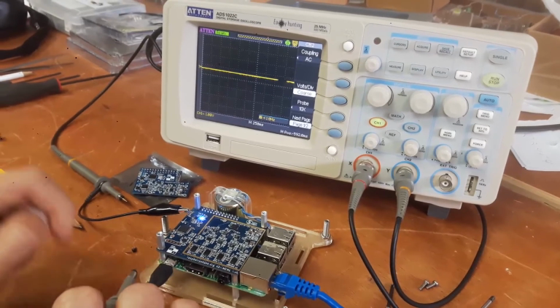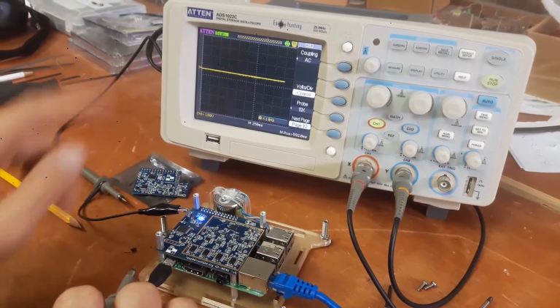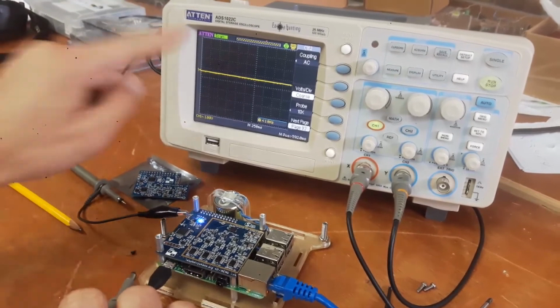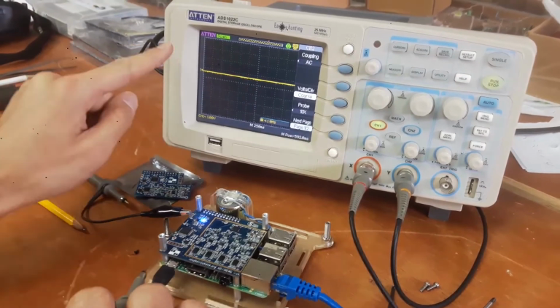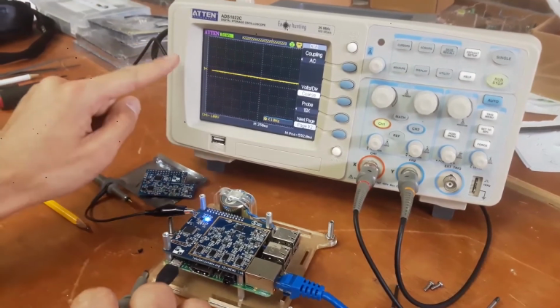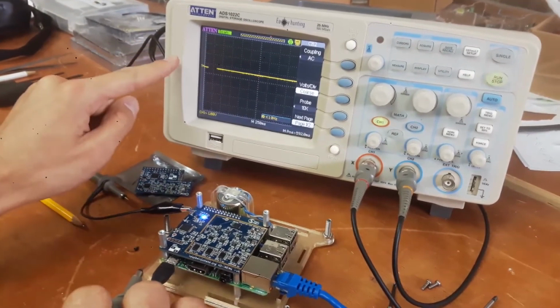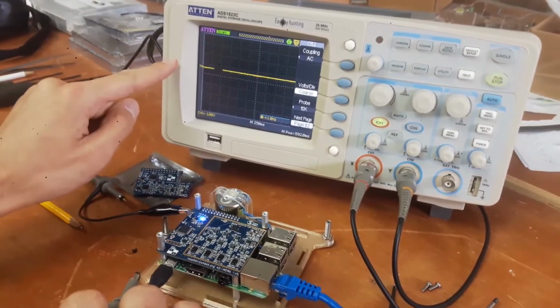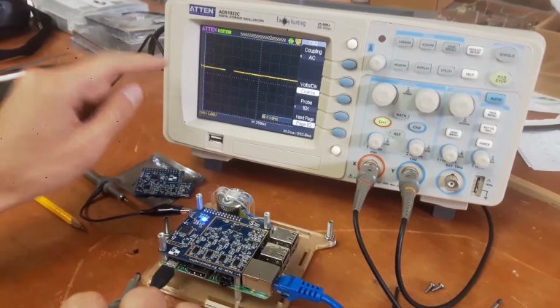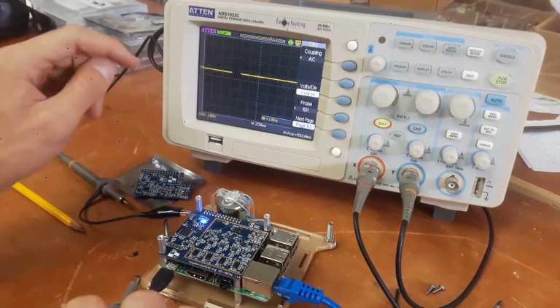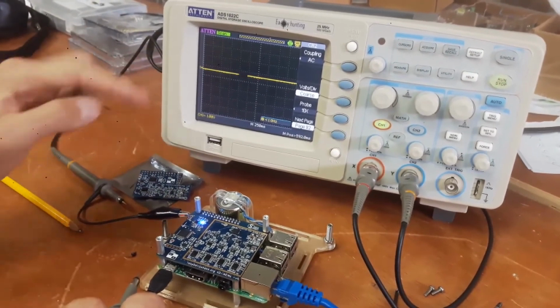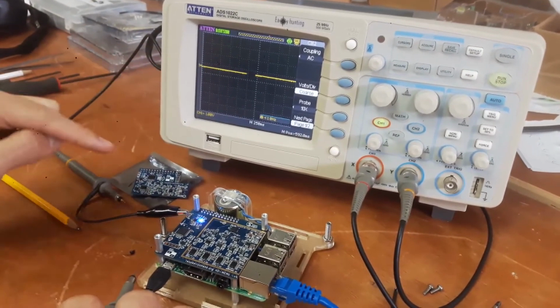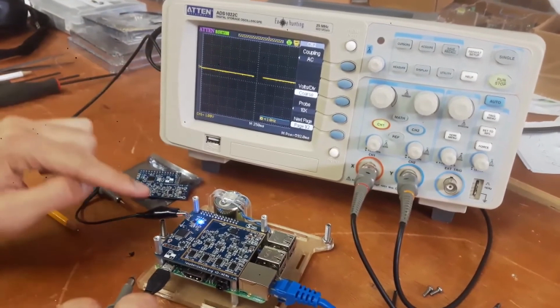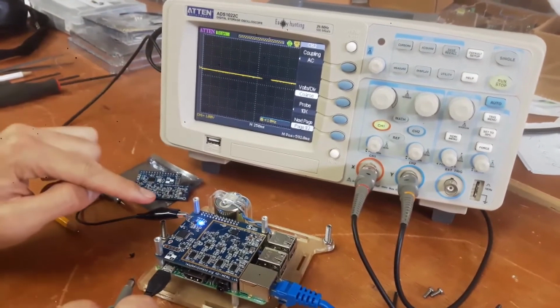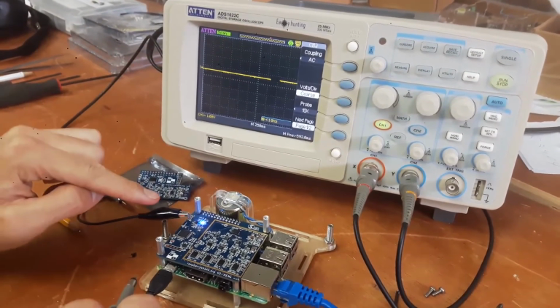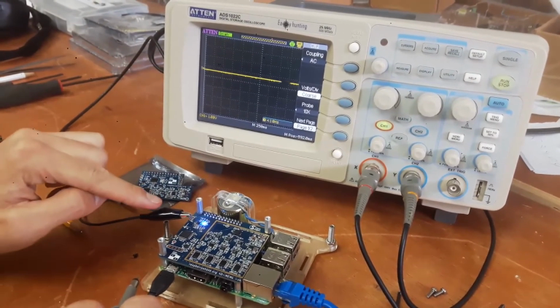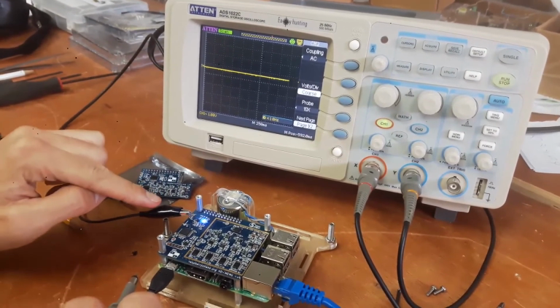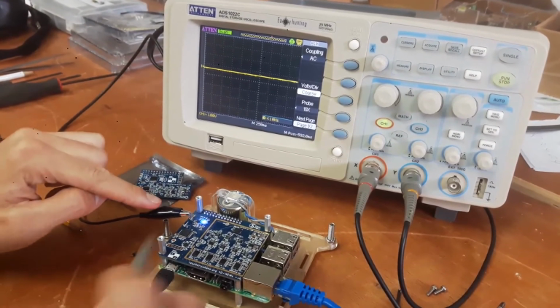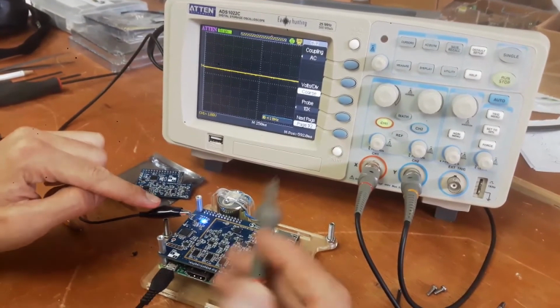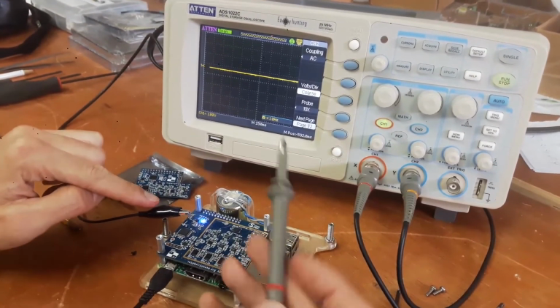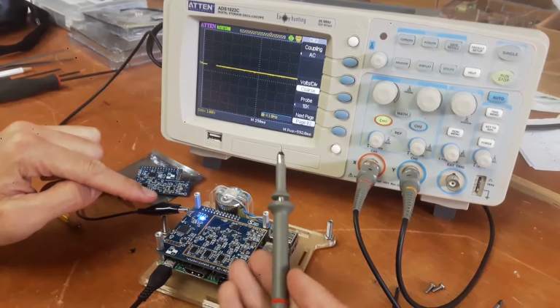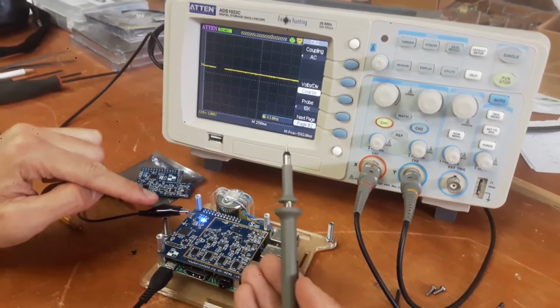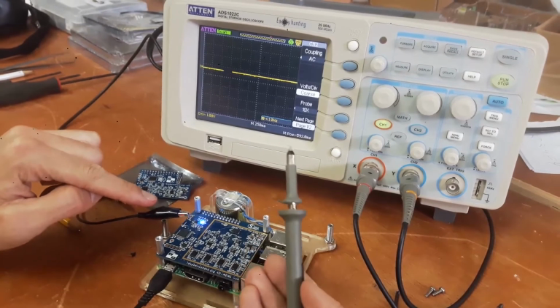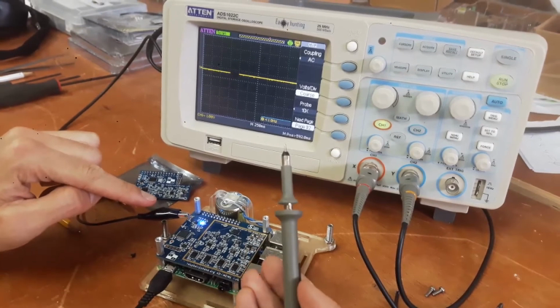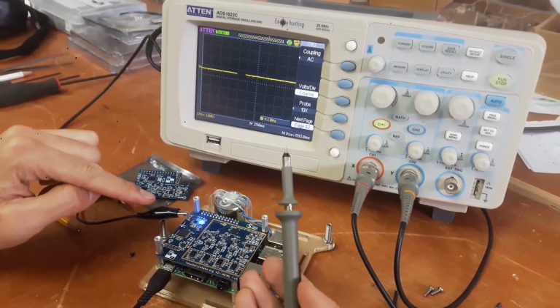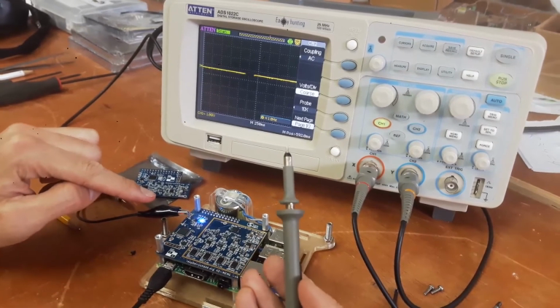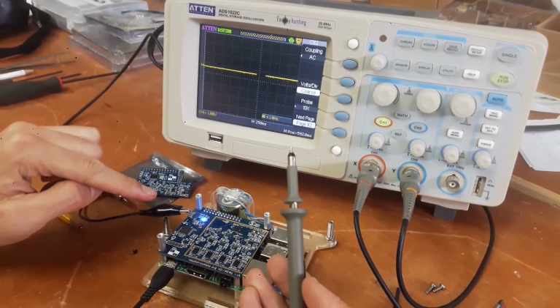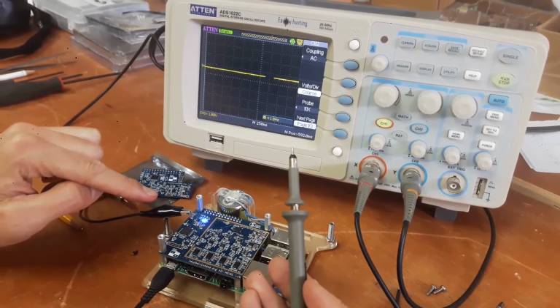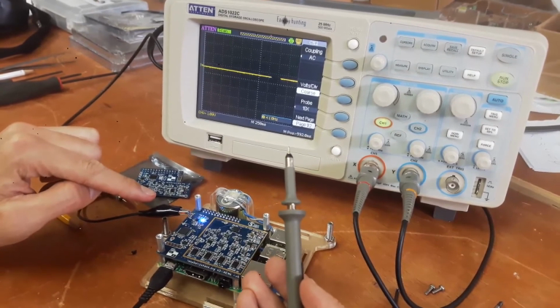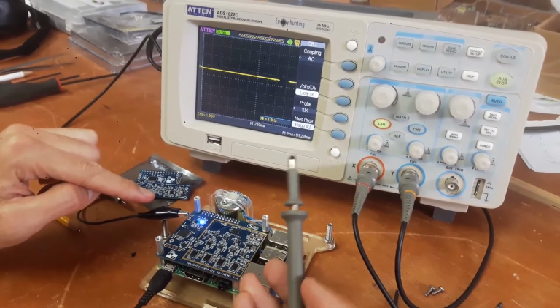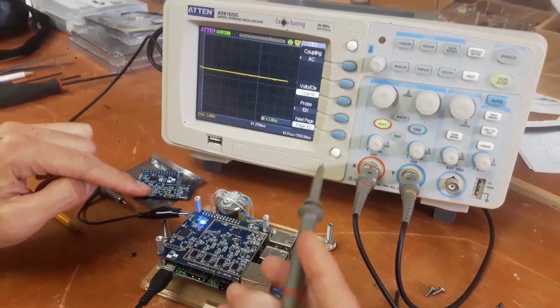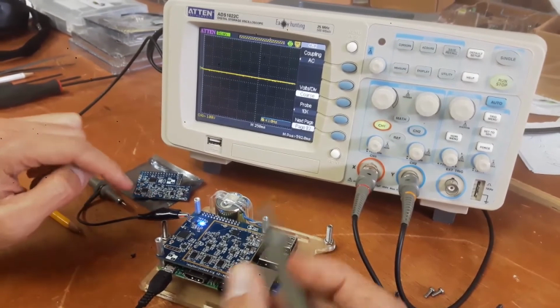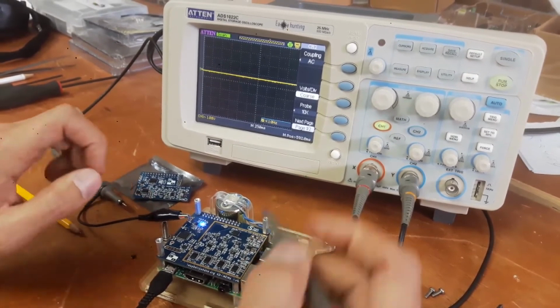We have the oscilloscope here in the background. We're connected to the ground pin here, and I'm going to measure the signal with this pin.